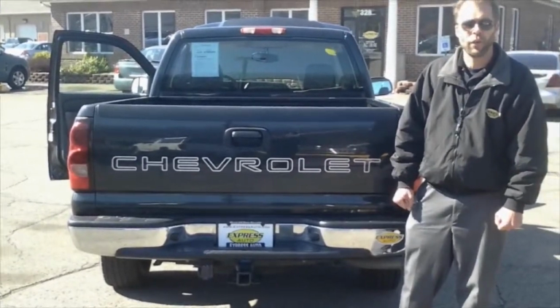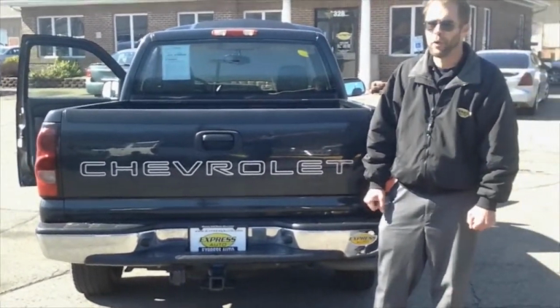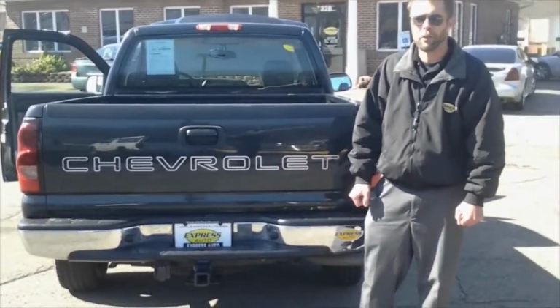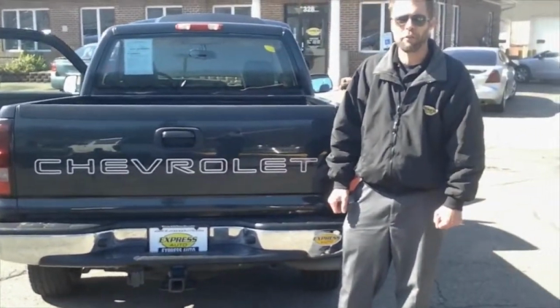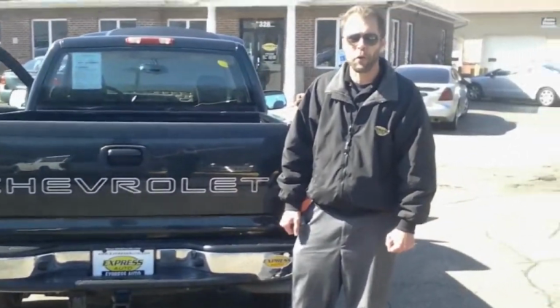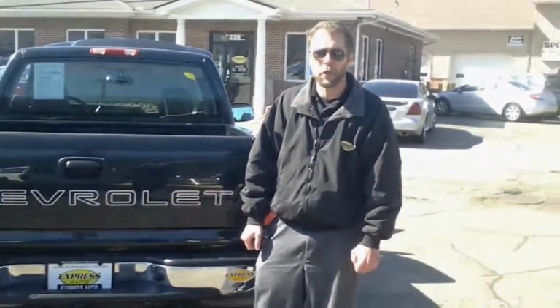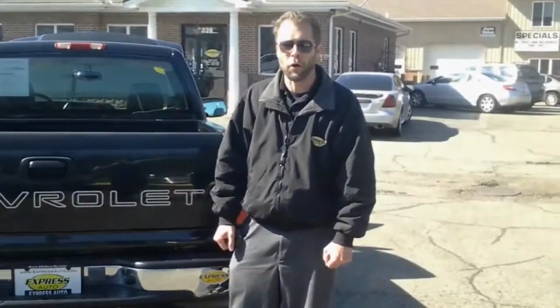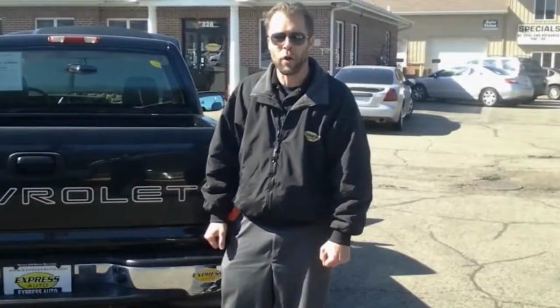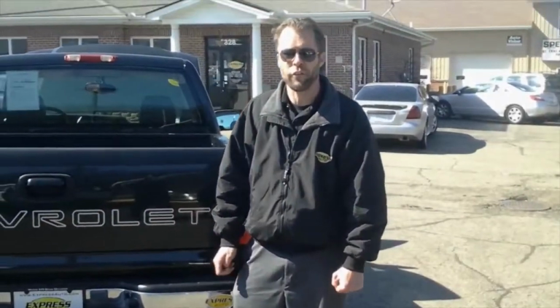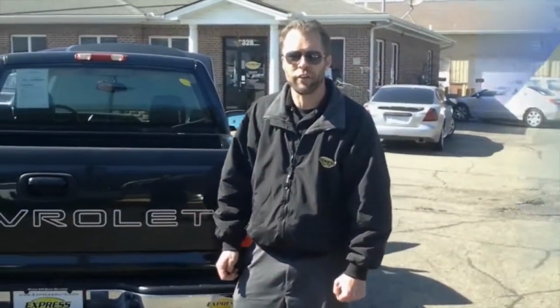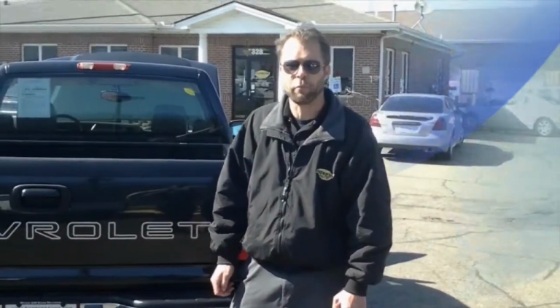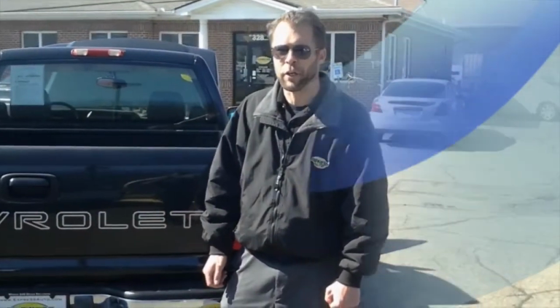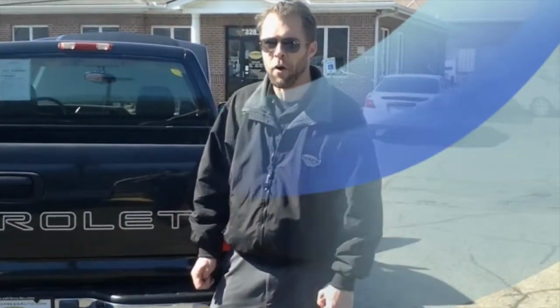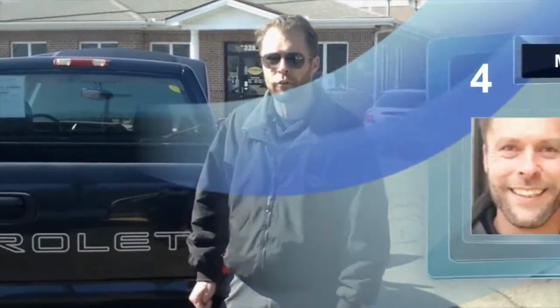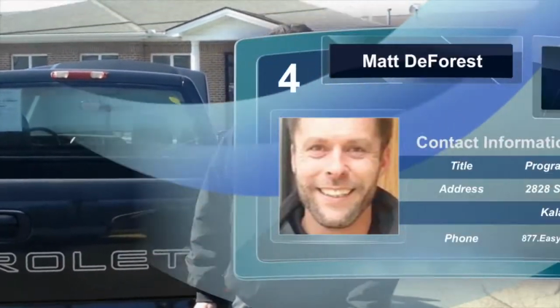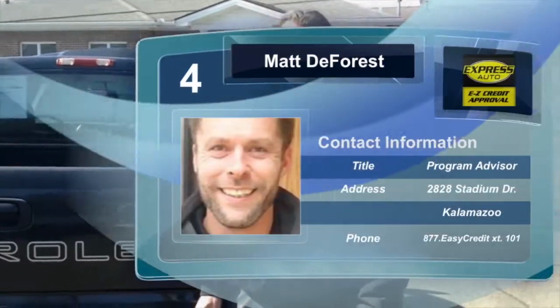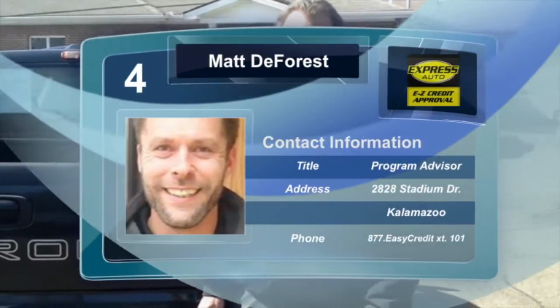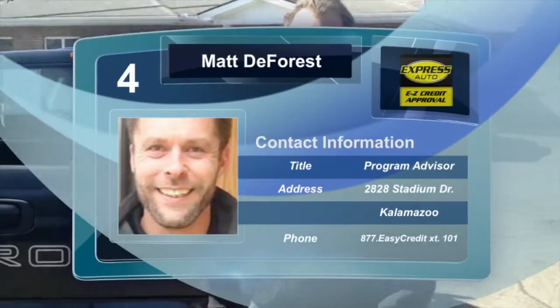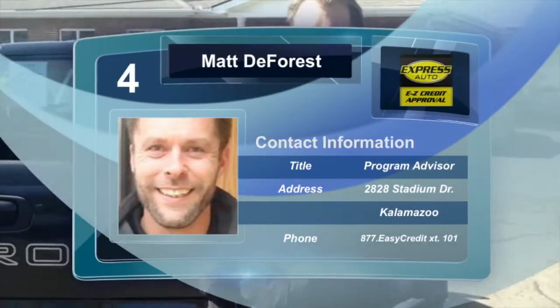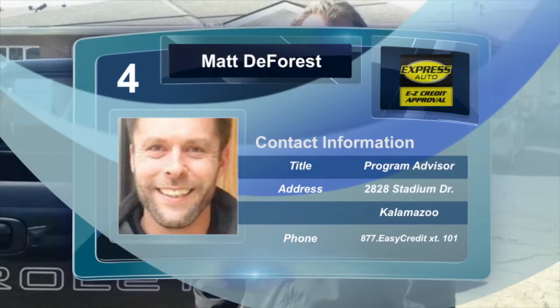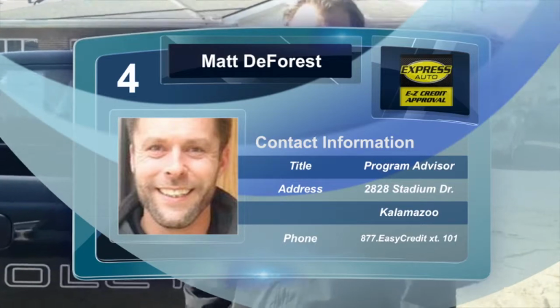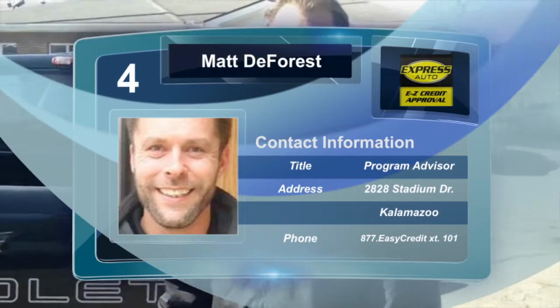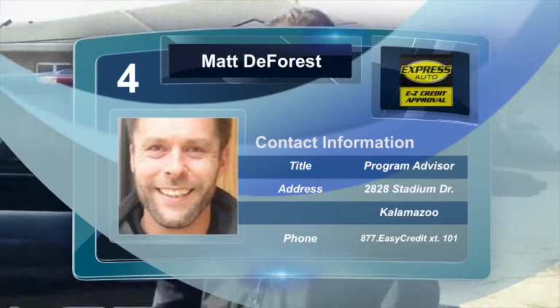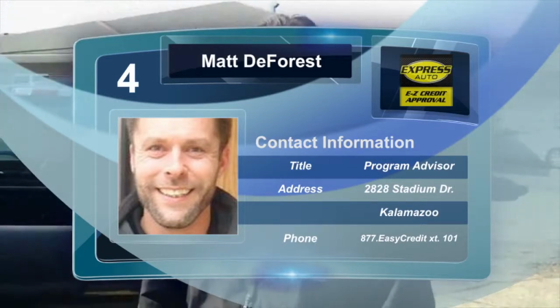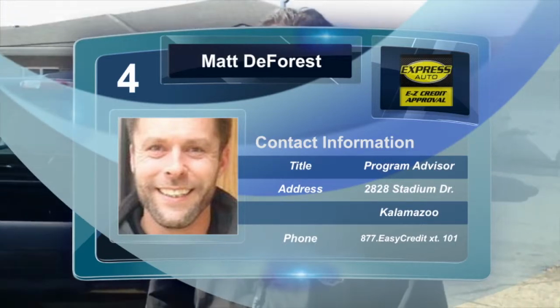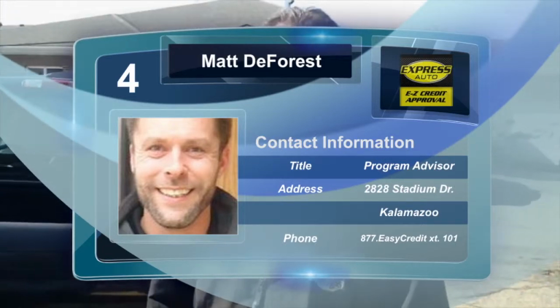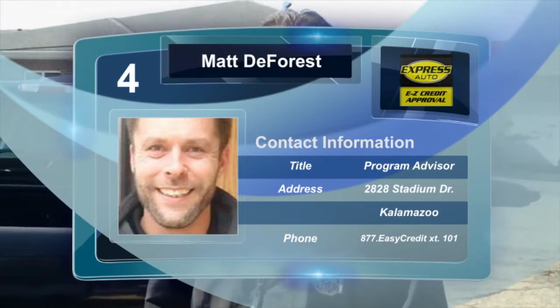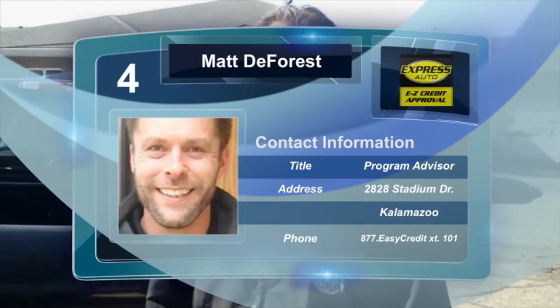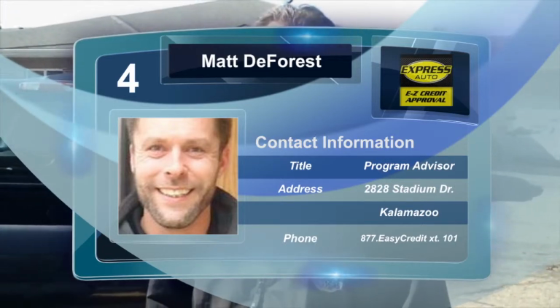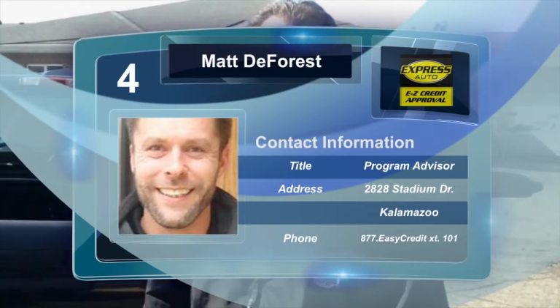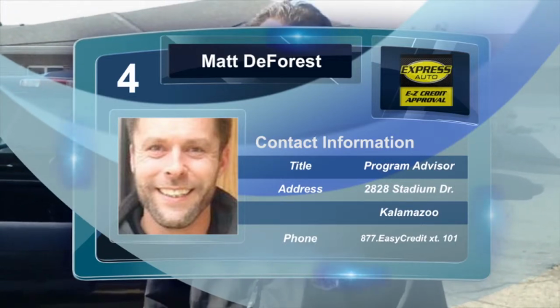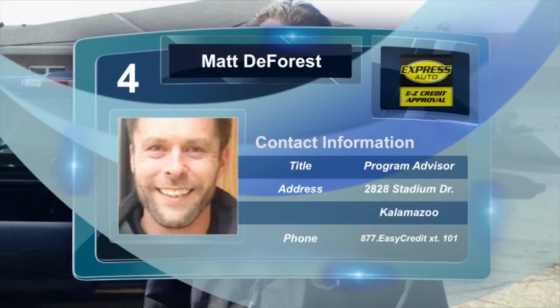We can do anything for you at all — don't hesitate to give me a call. That's 287-7-EASY-CREDIT, extension 101, for Matt.